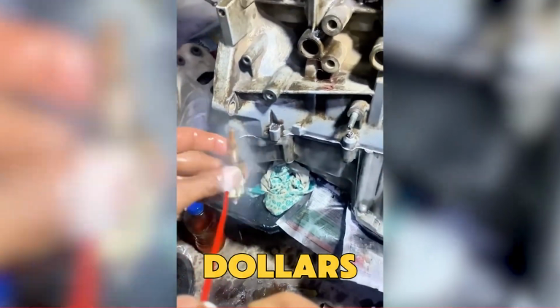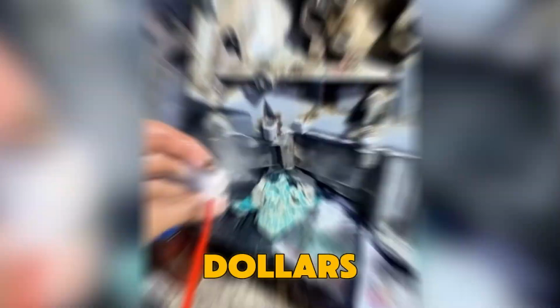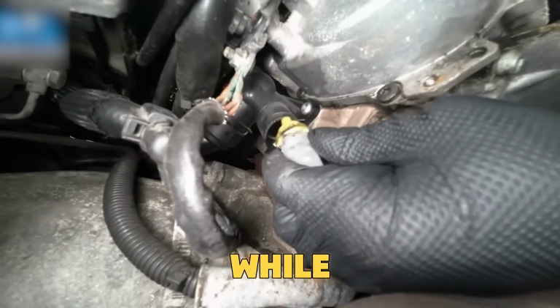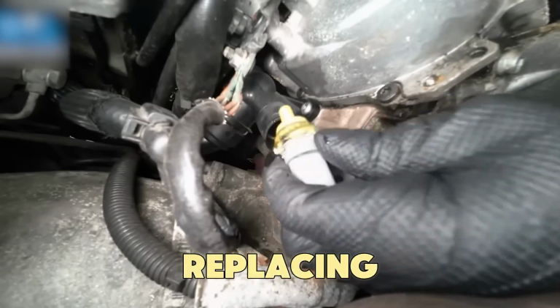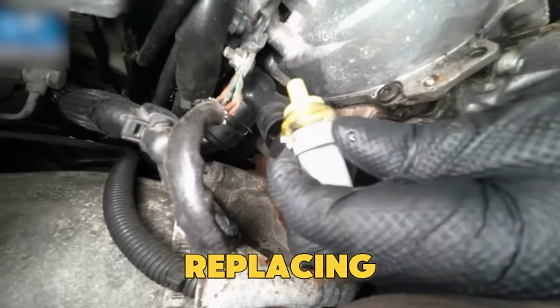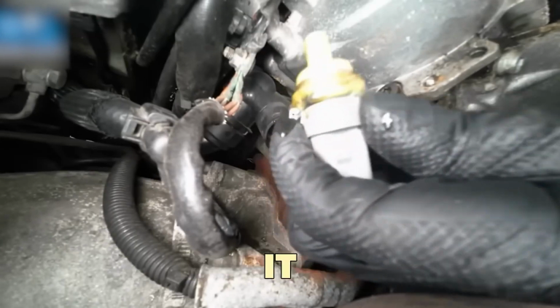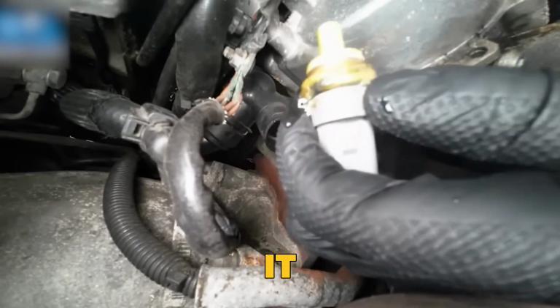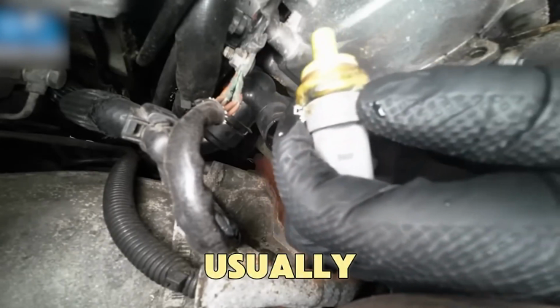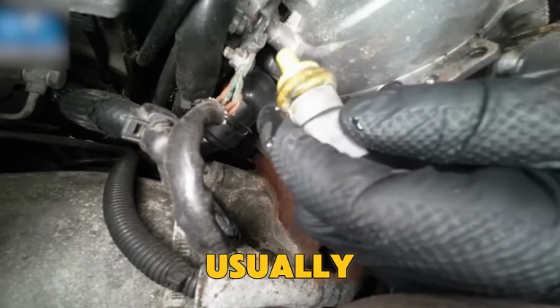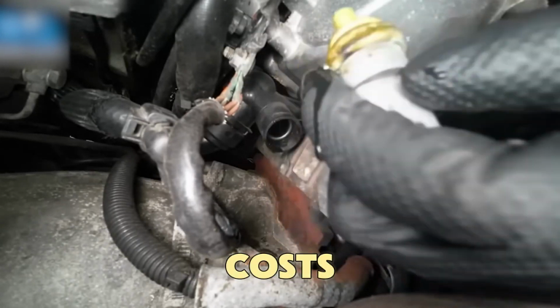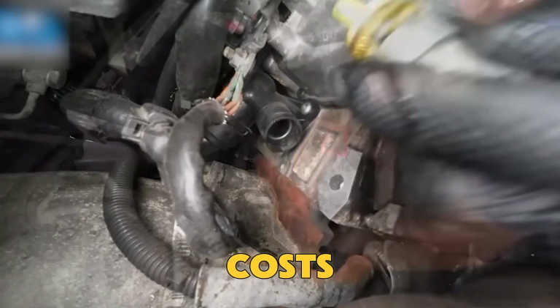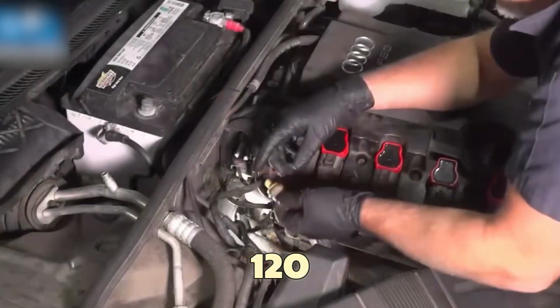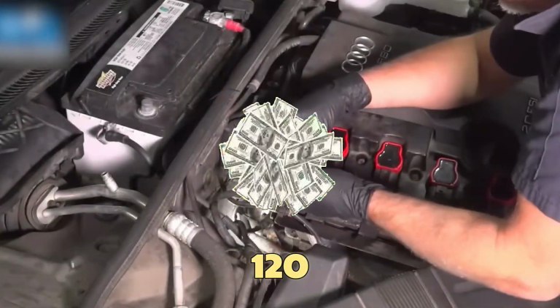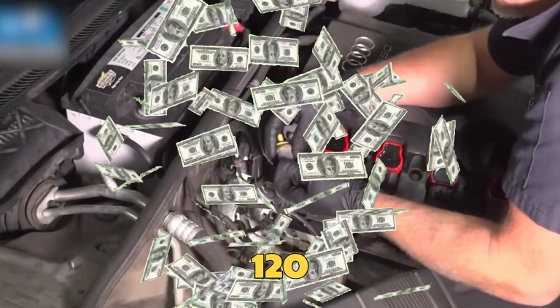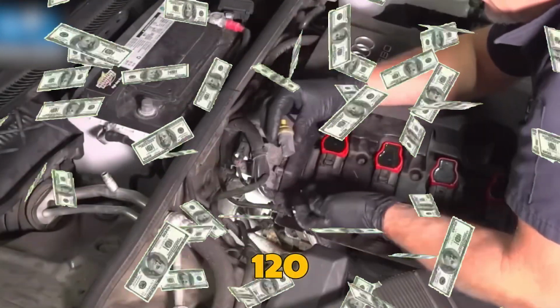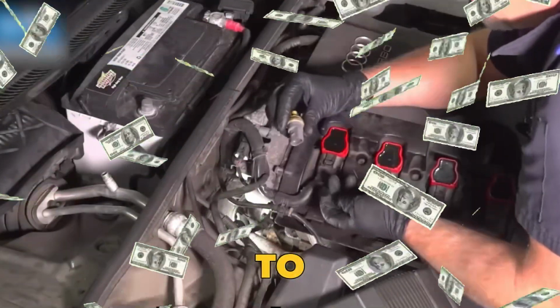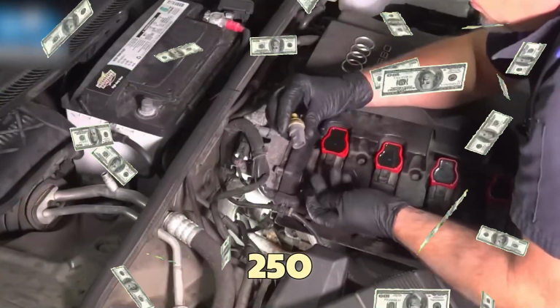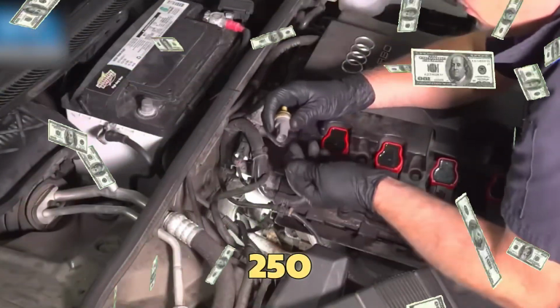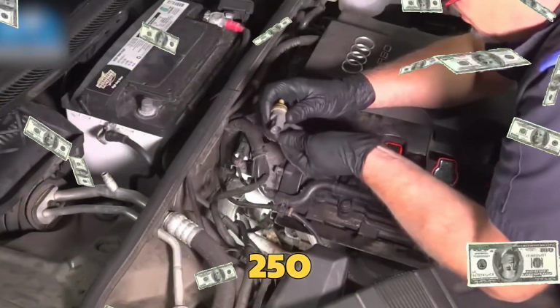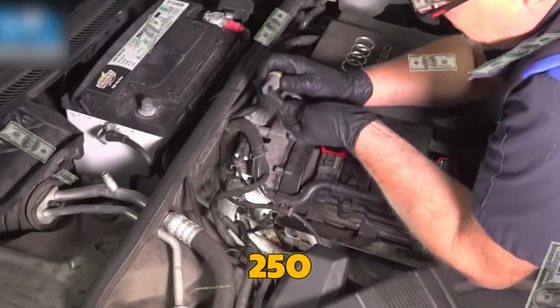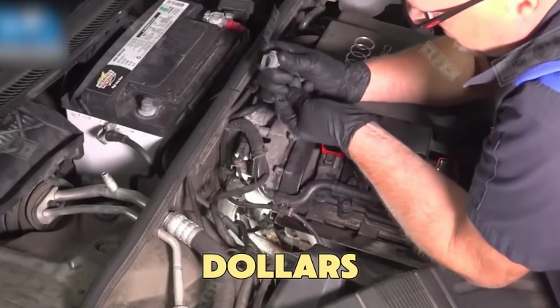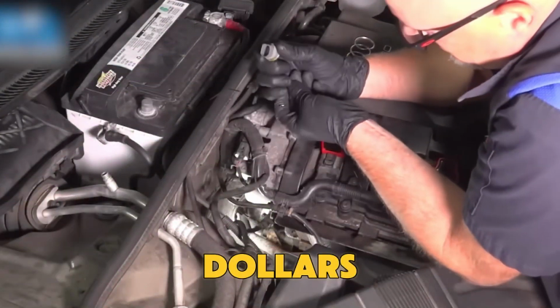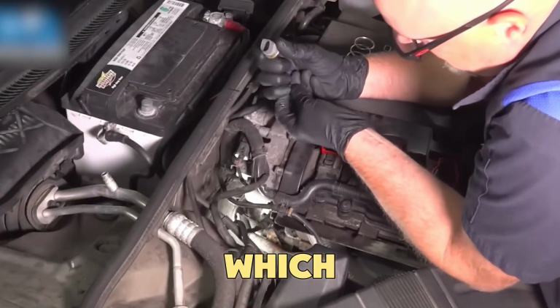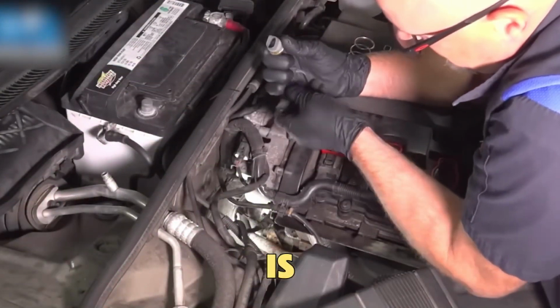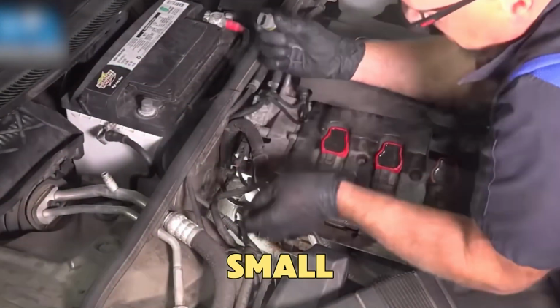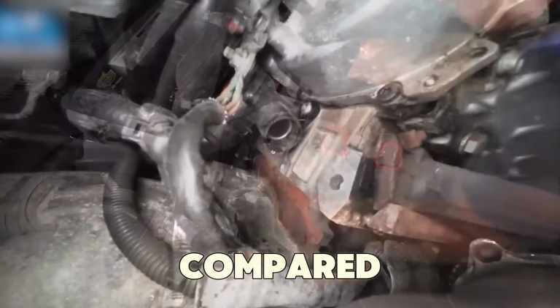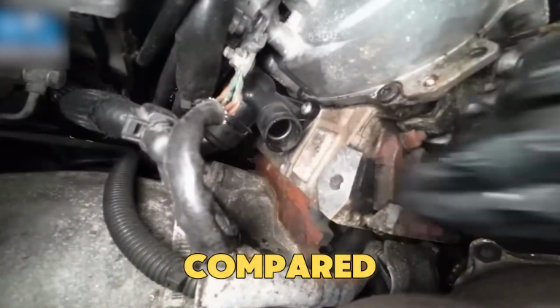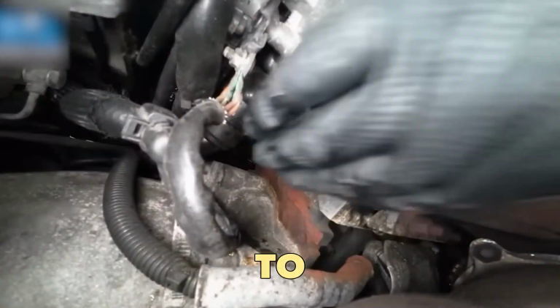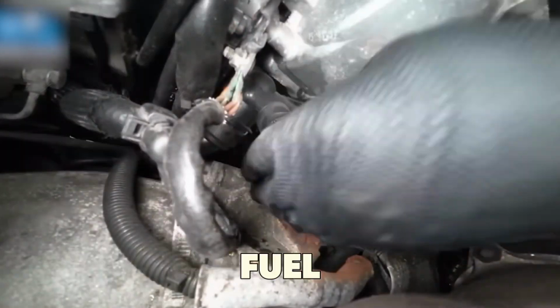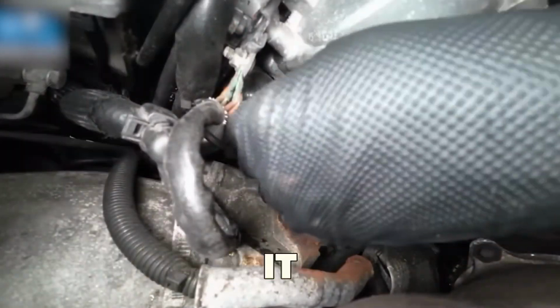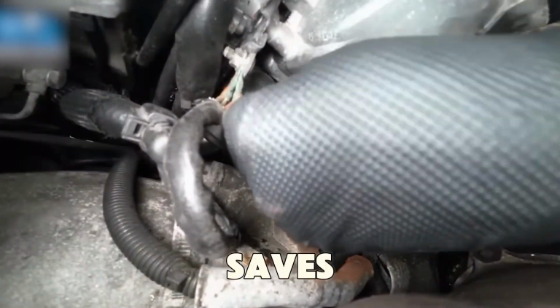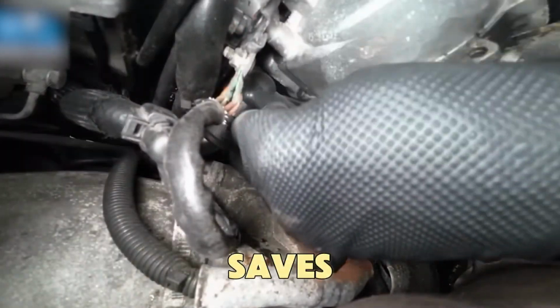Cleaning costs around $10 to $15, while replacing it usually costs $120 to $250, which is small compared to the fuel it saves.